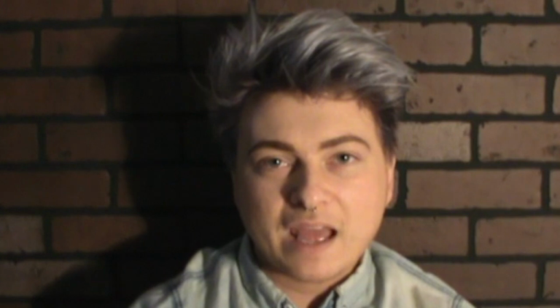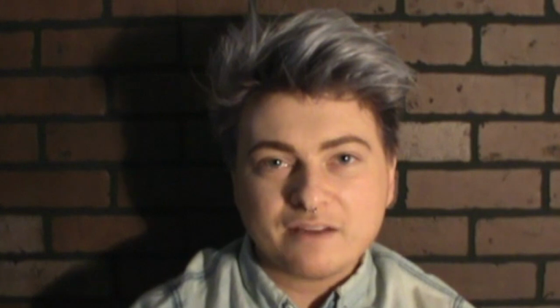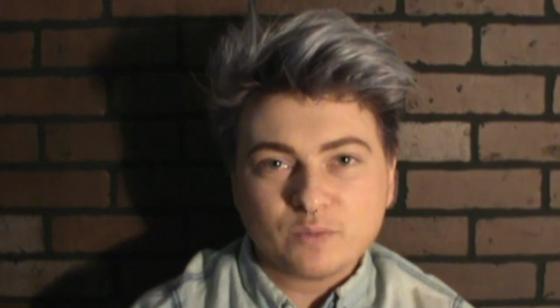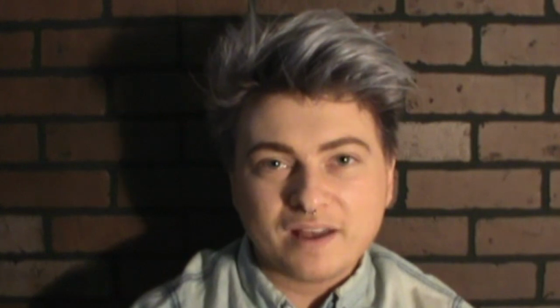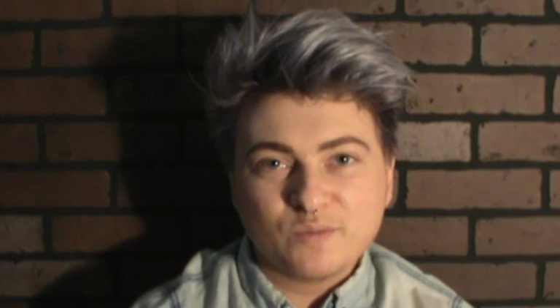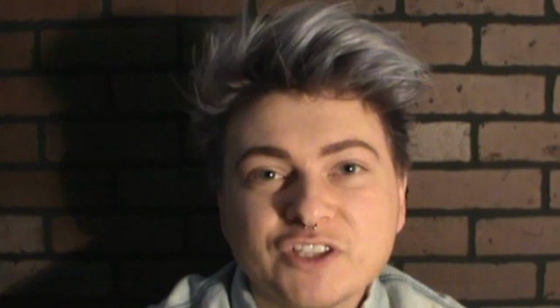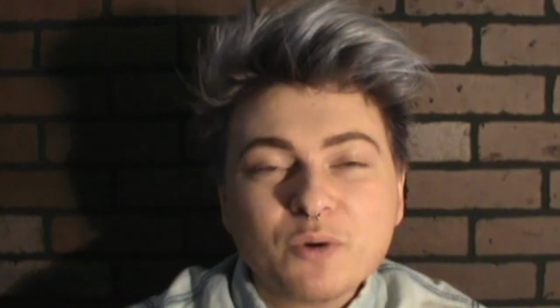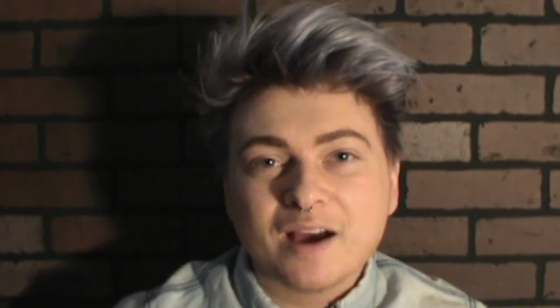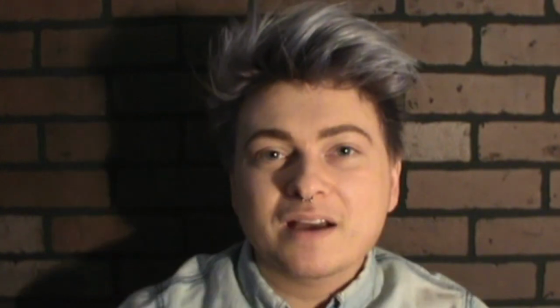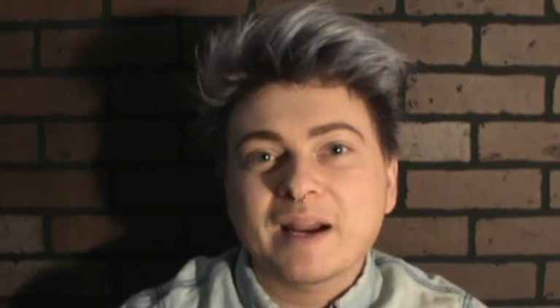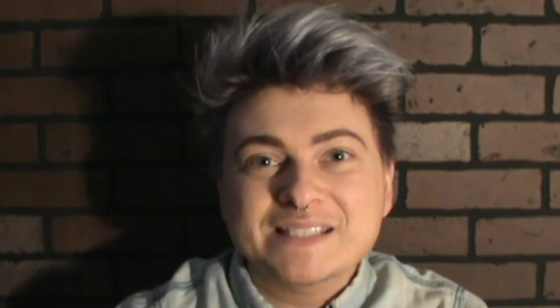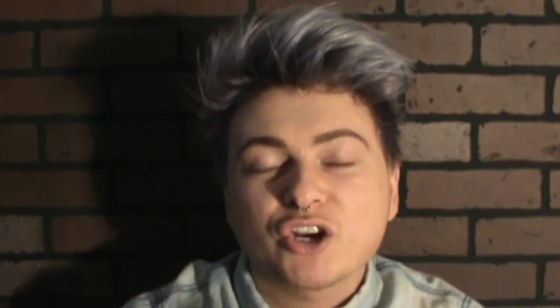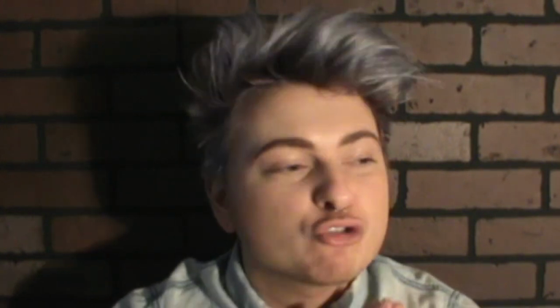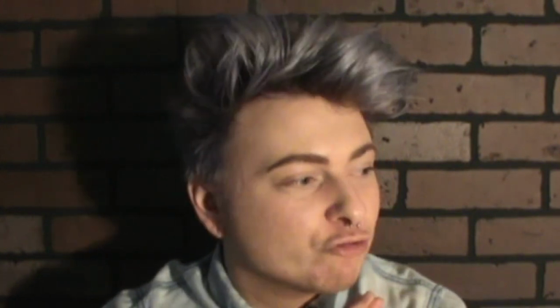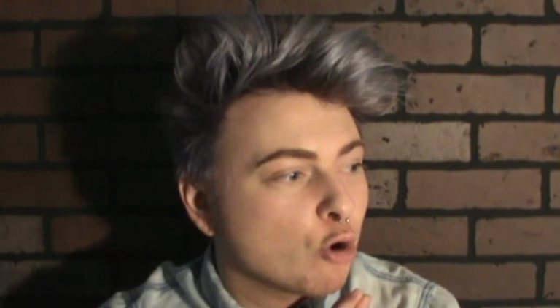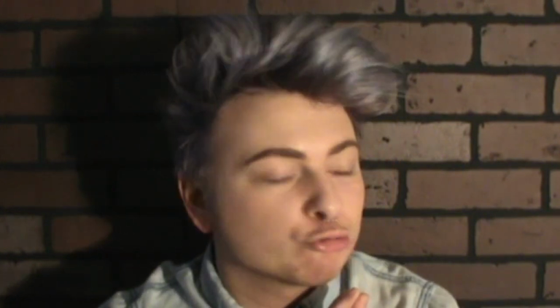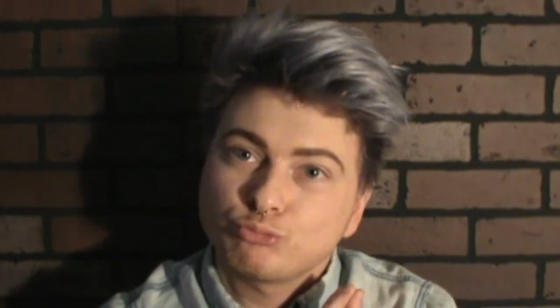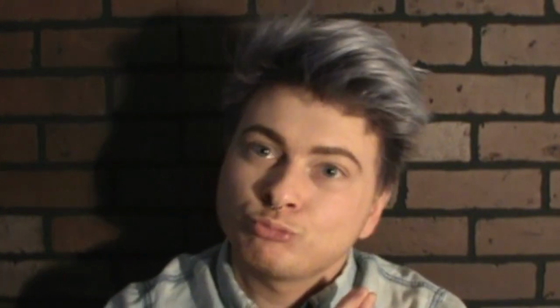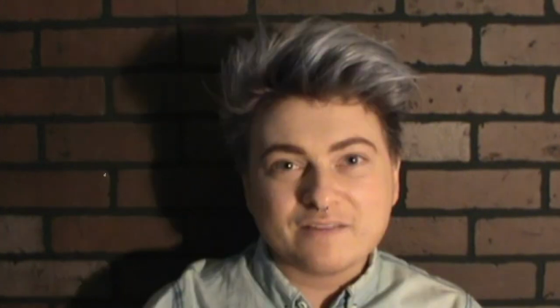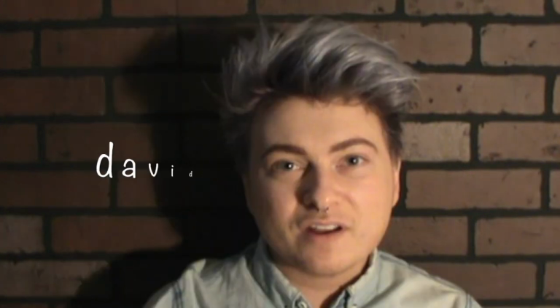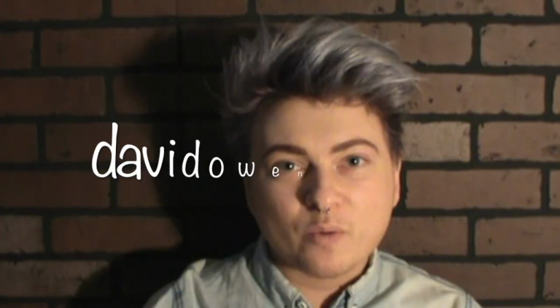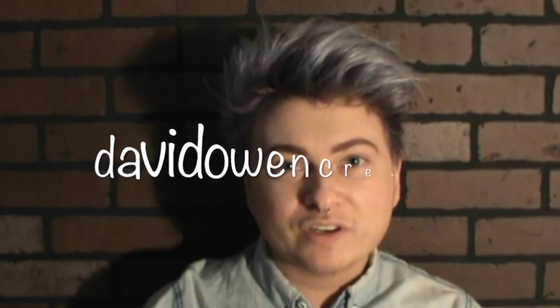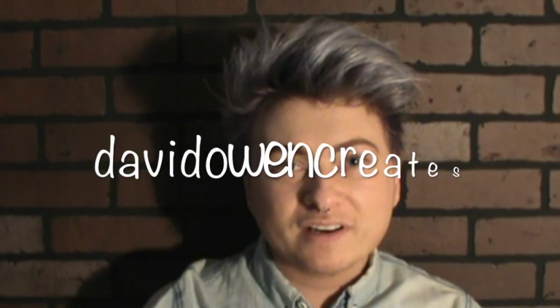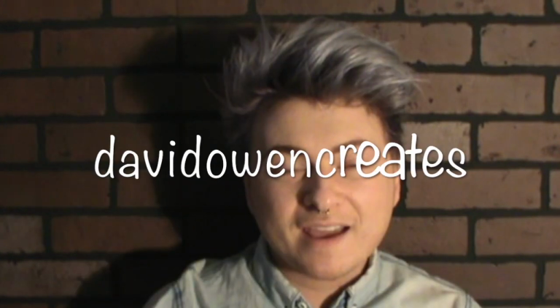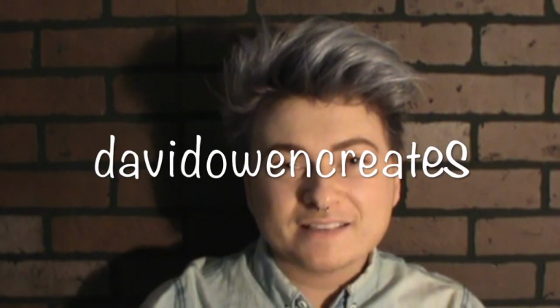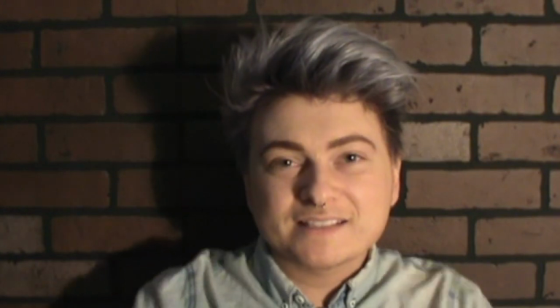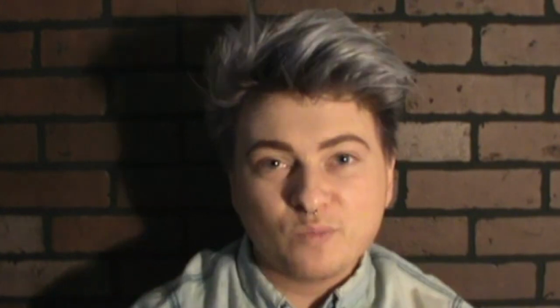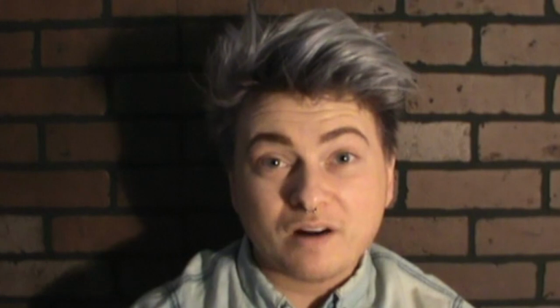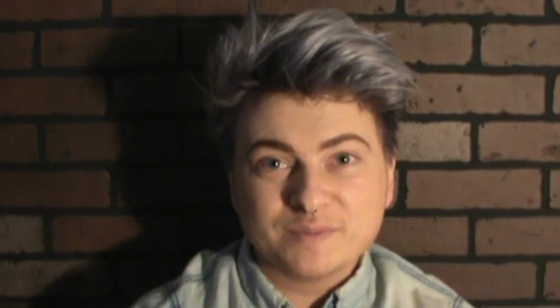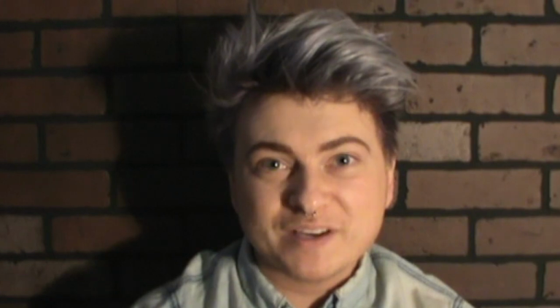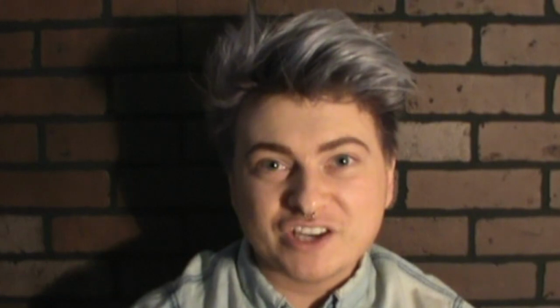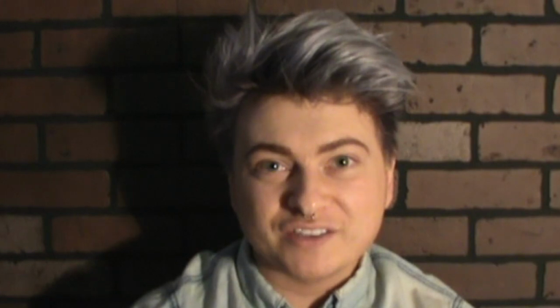Hey everyone, if you don't know who I am, my name is David Owen. David Owen Creates. Welcome to my channel.